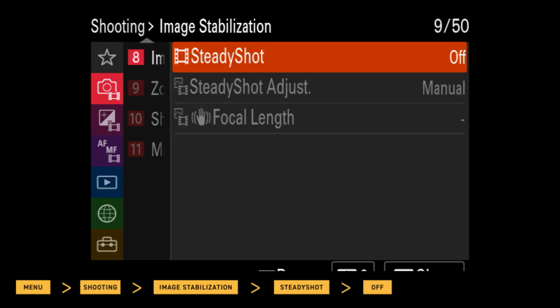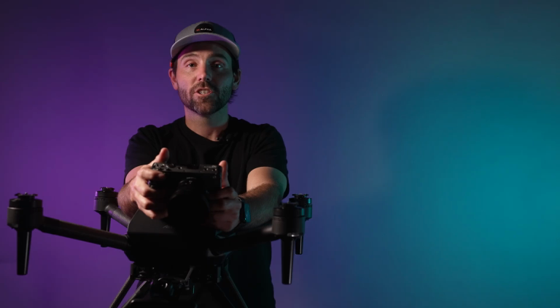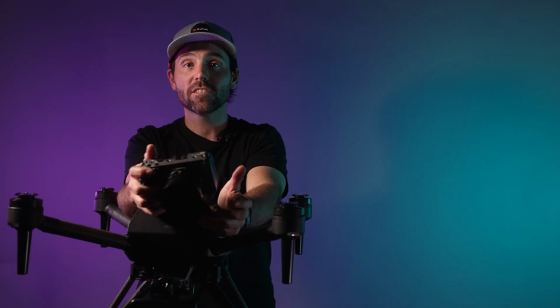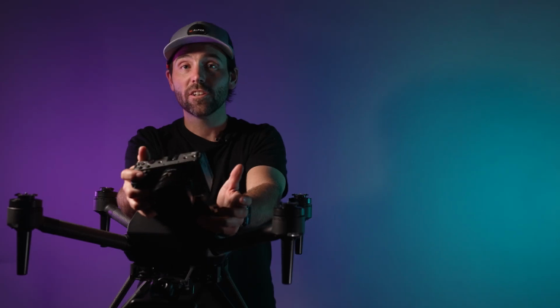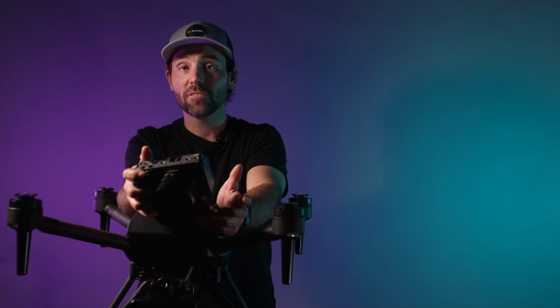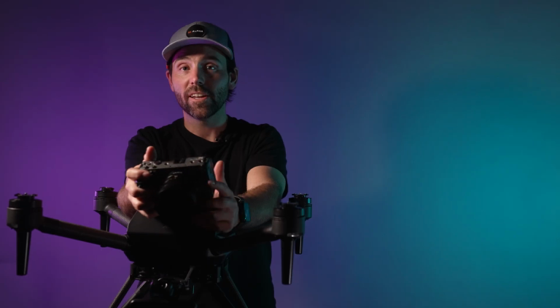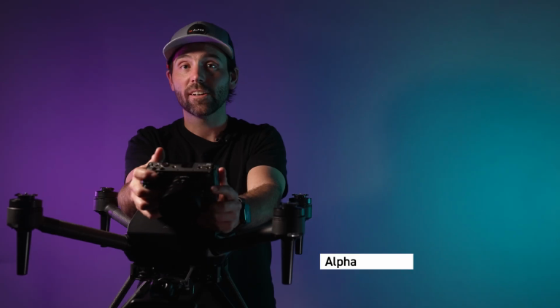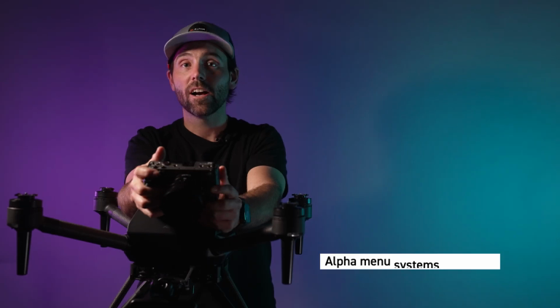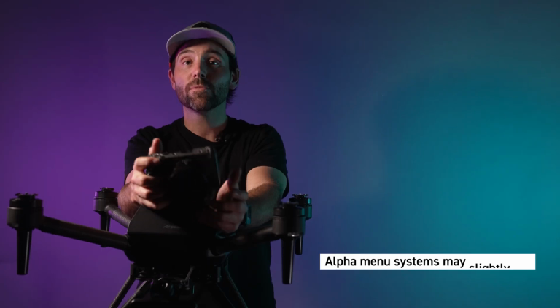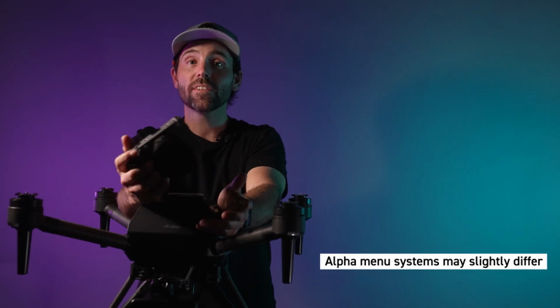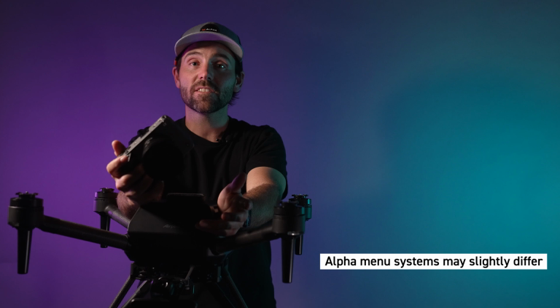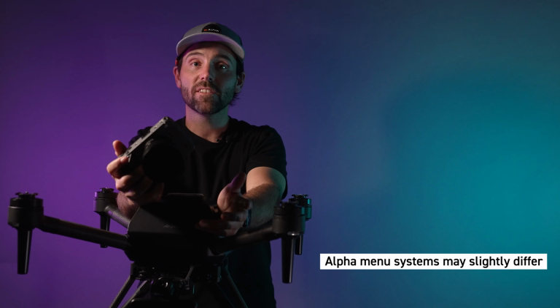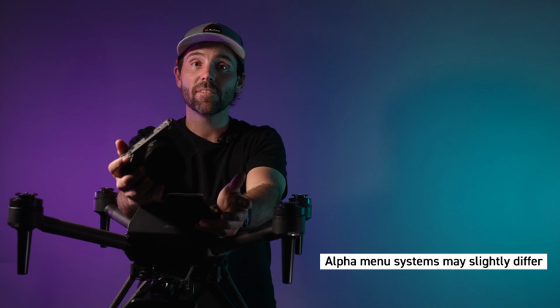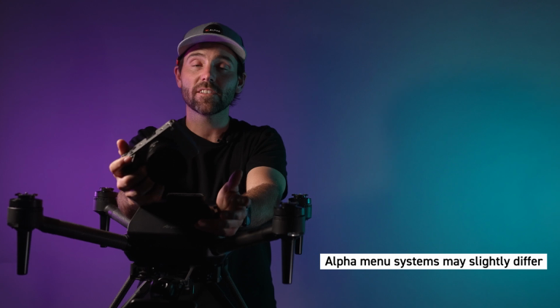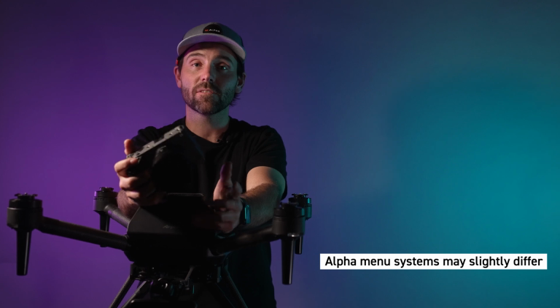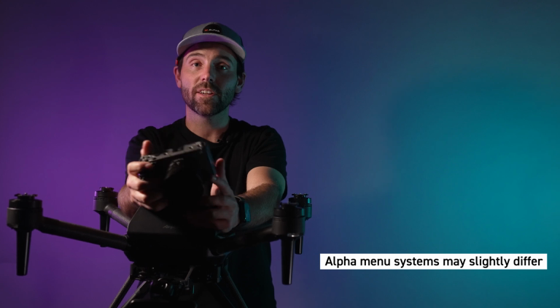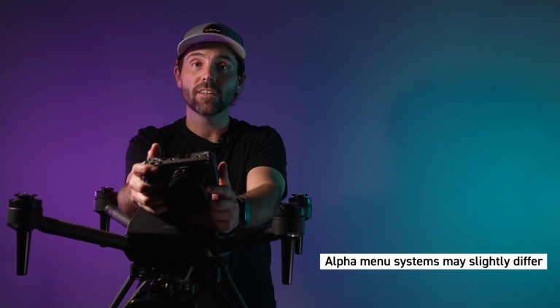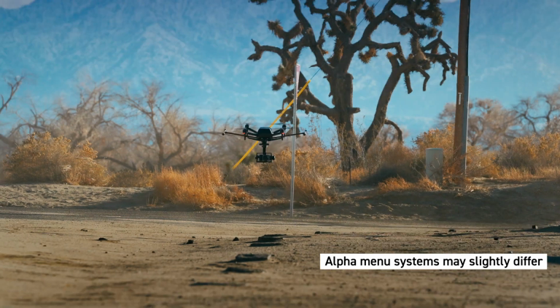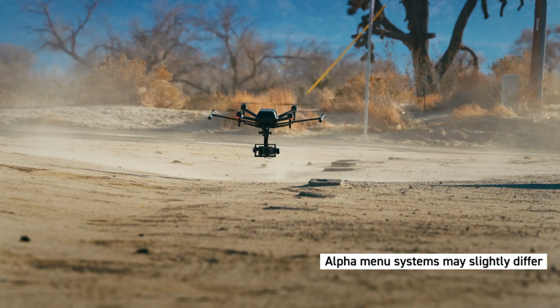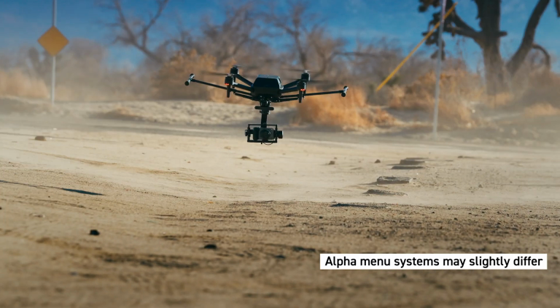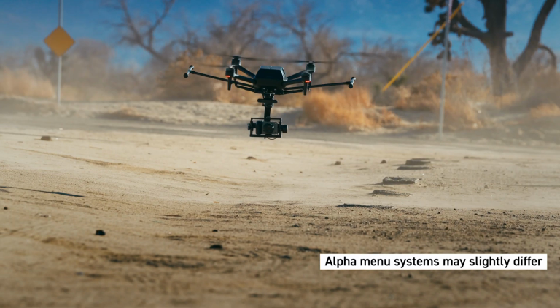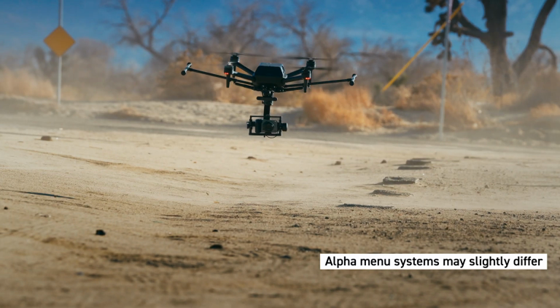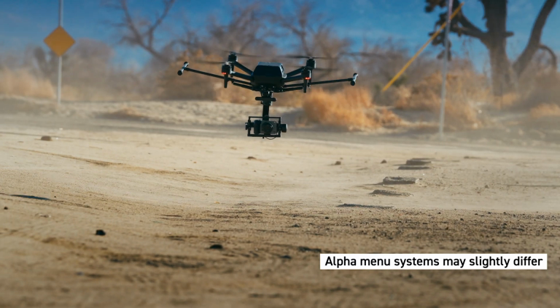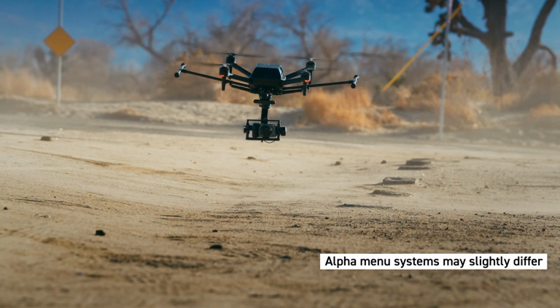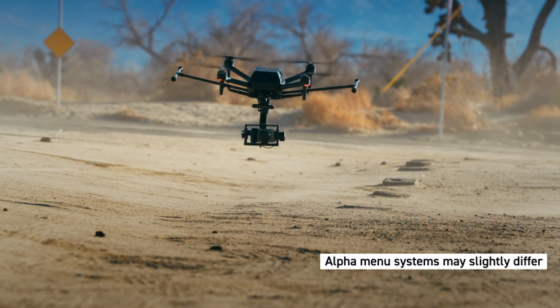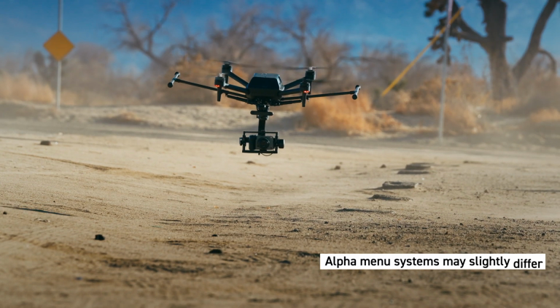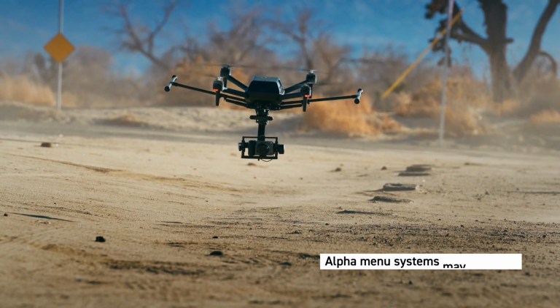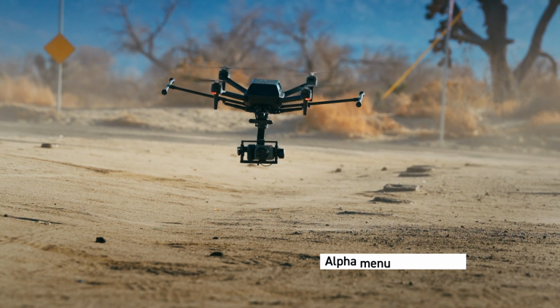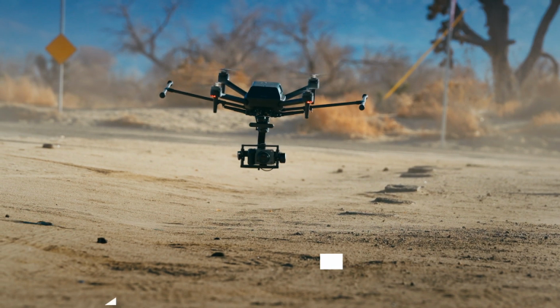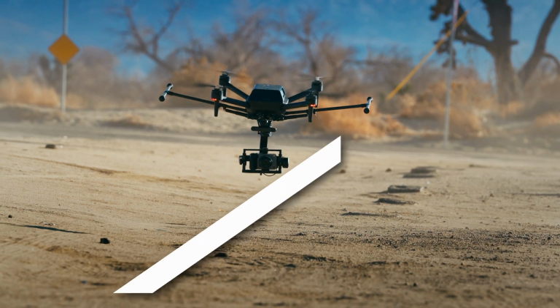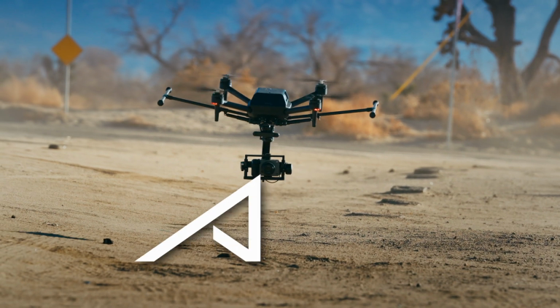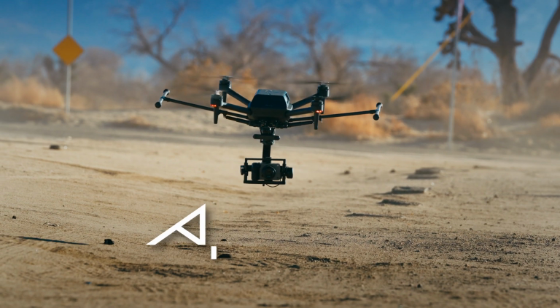Just to note, I'm doing this on the FX3, but other Alpha cameras may slightly differ.